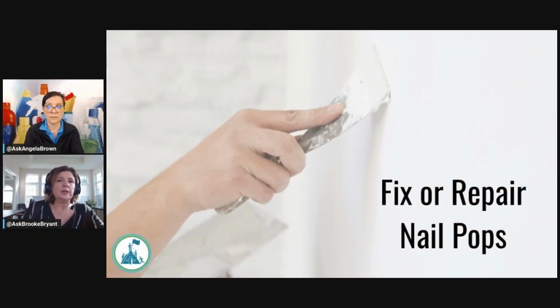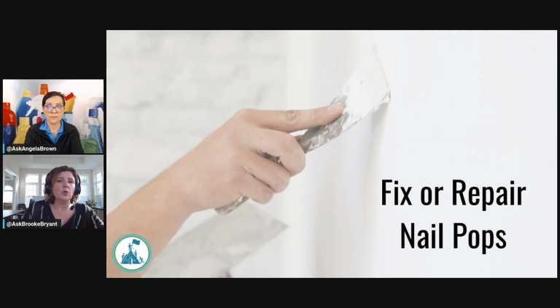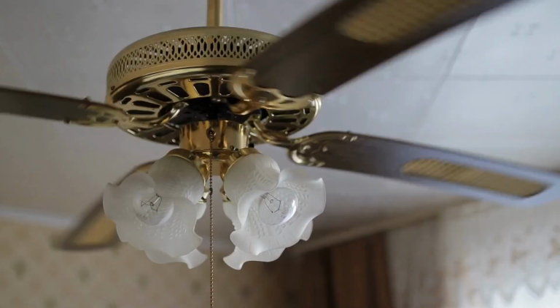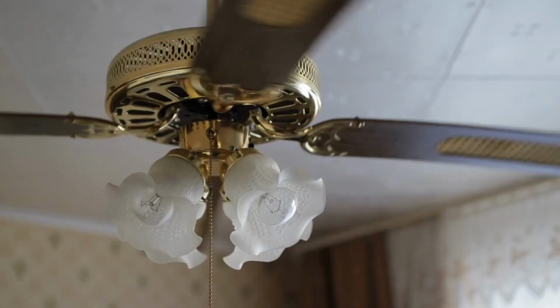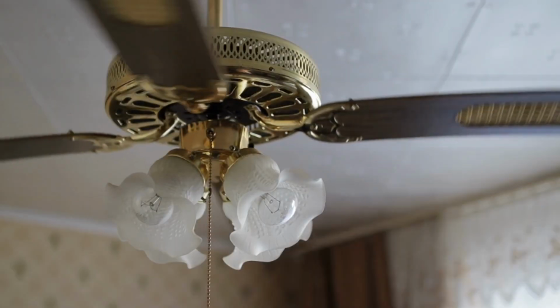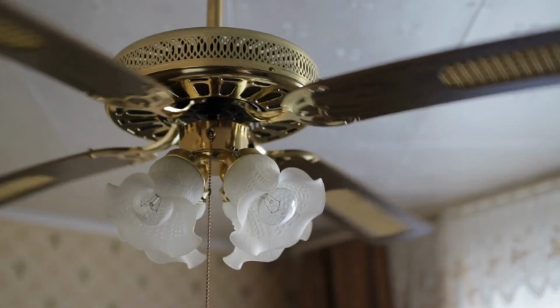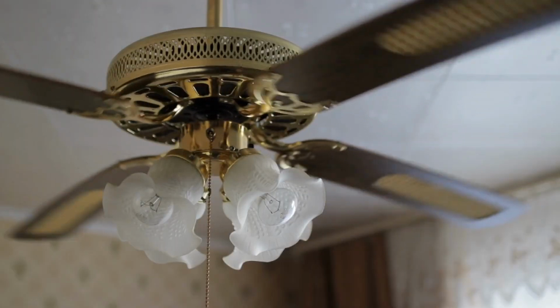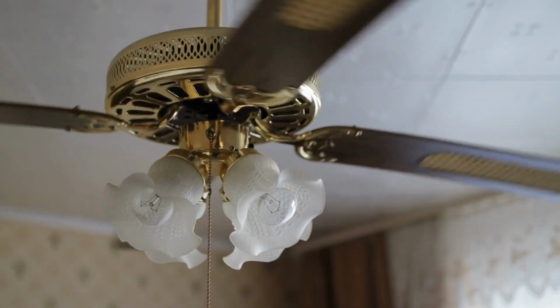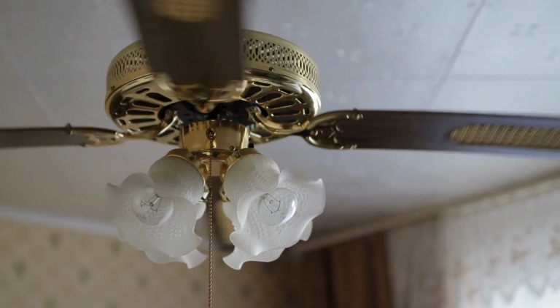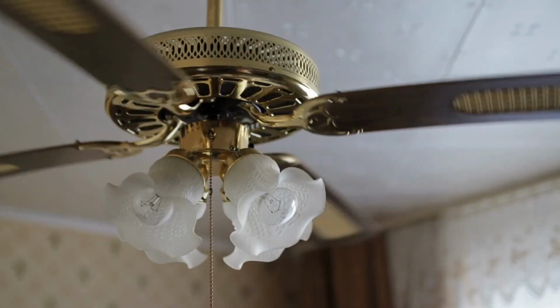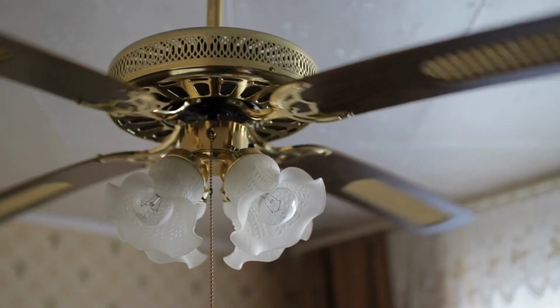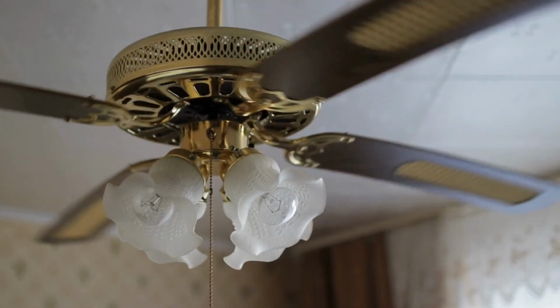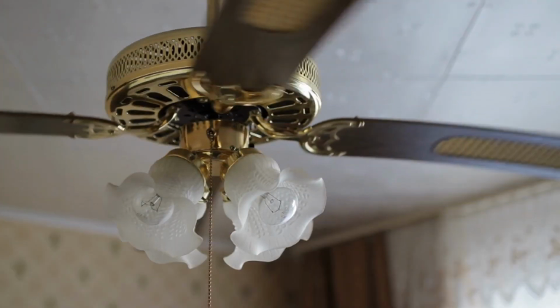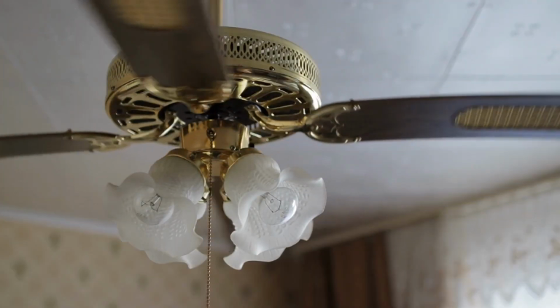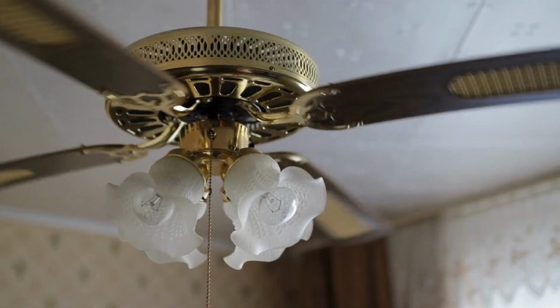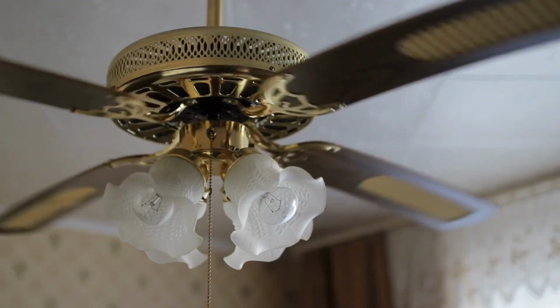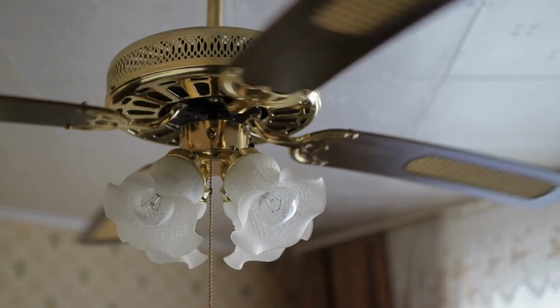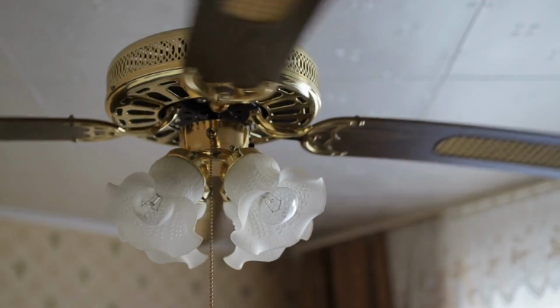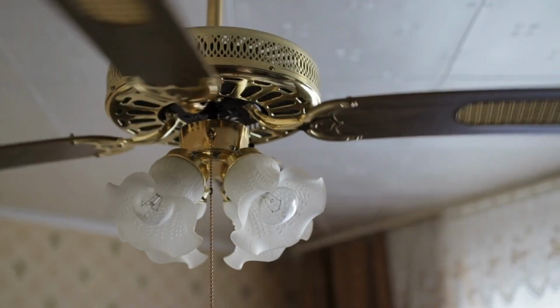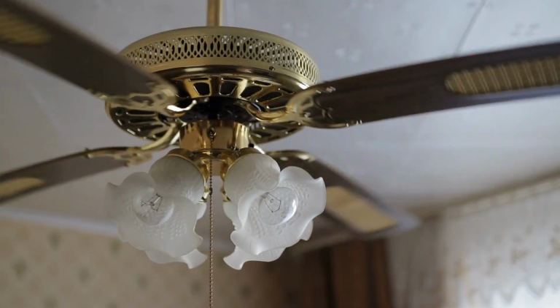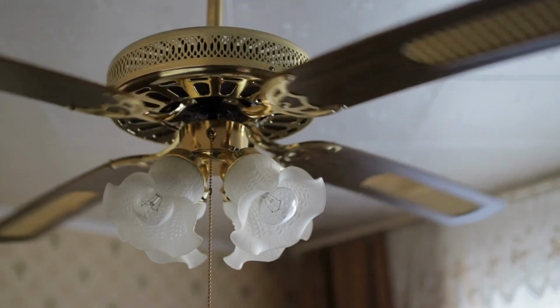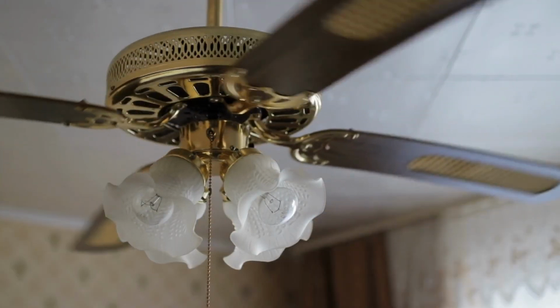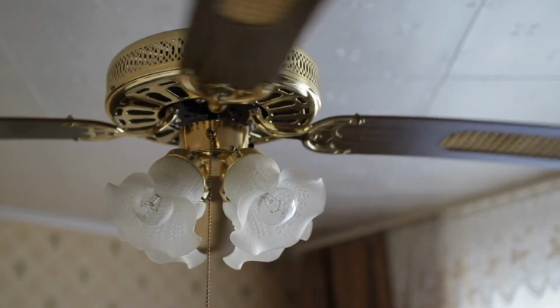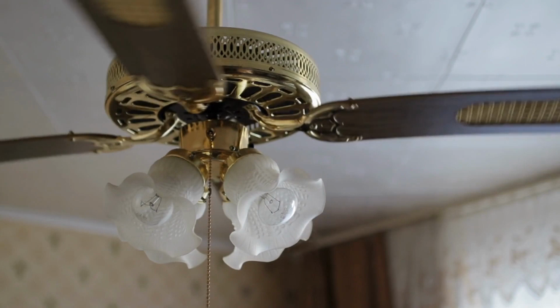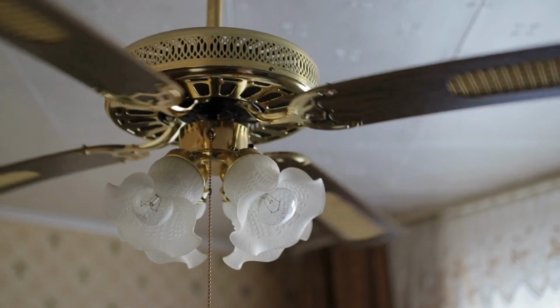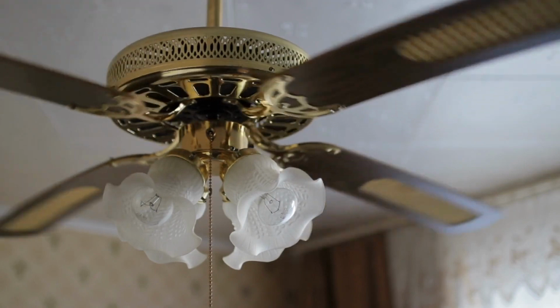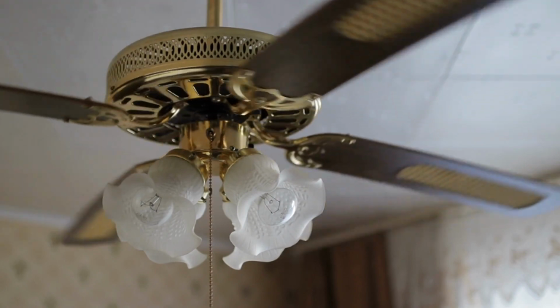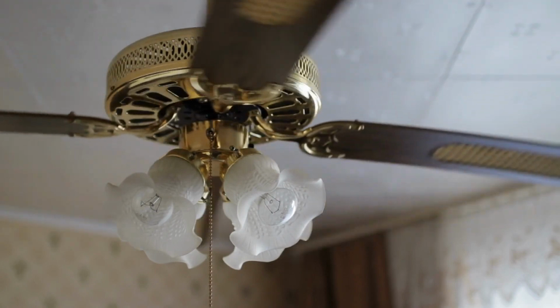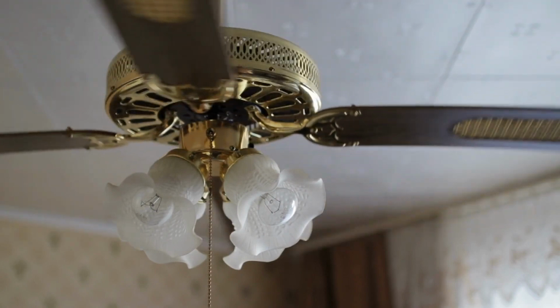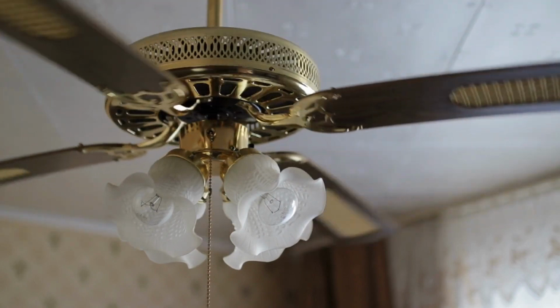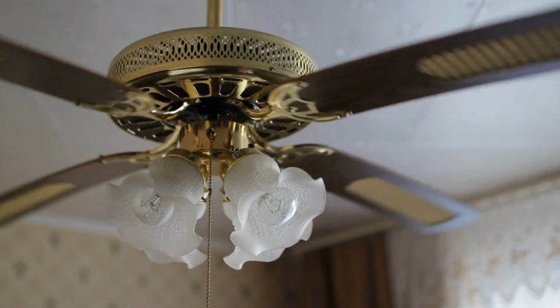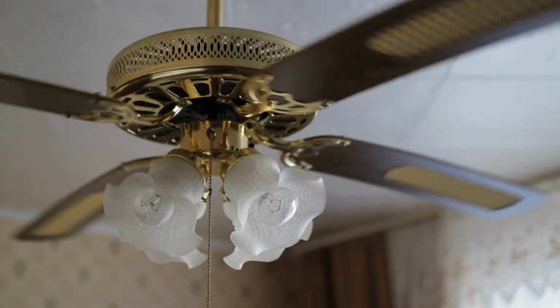Check your ceiling fans. If there's a wobble in the ceiling fan, that's going to show up on the inspection report. Have that addressed.